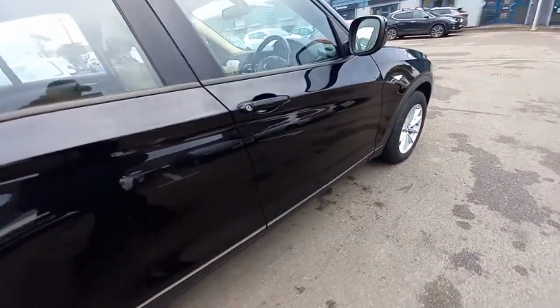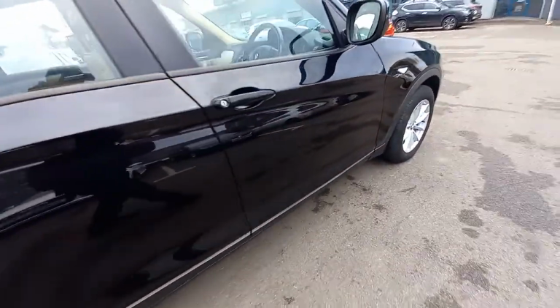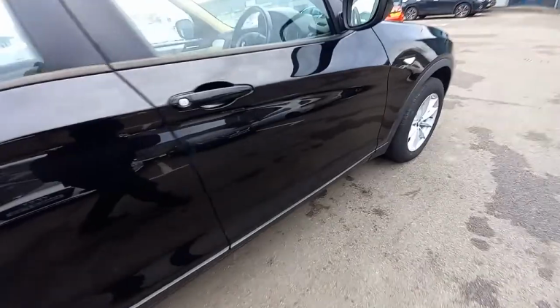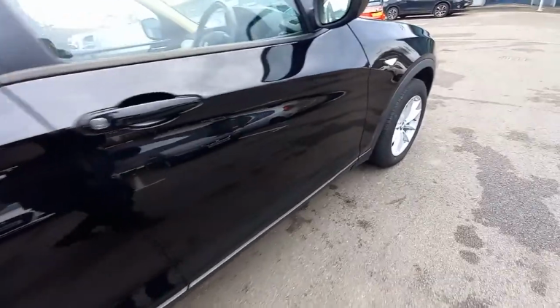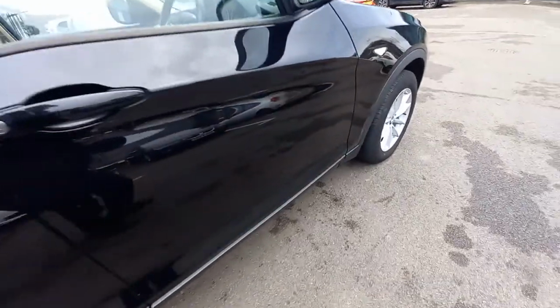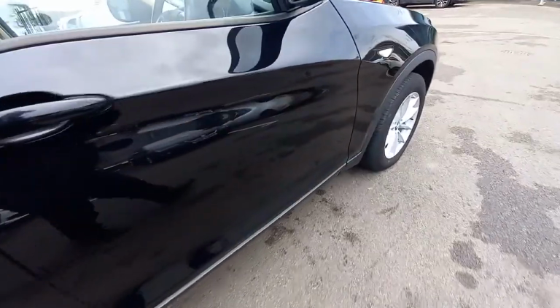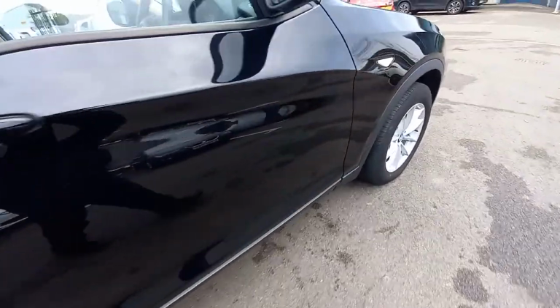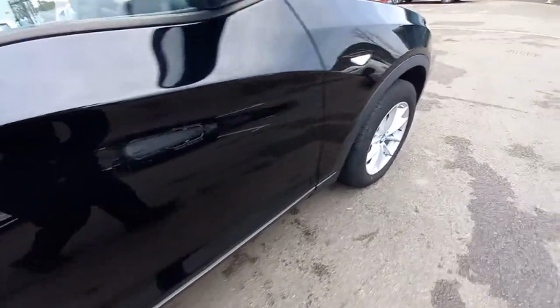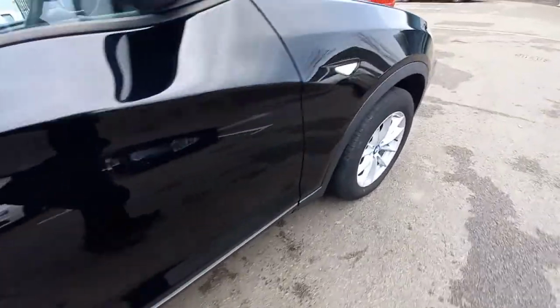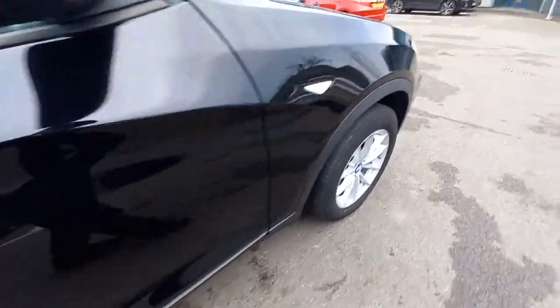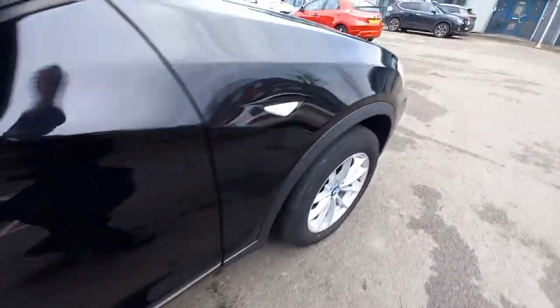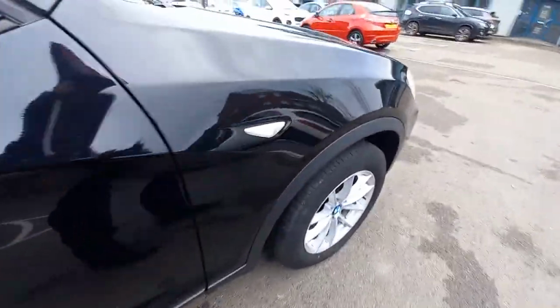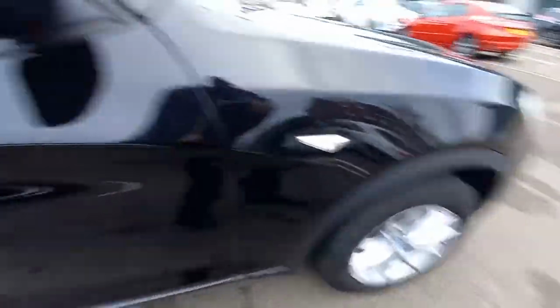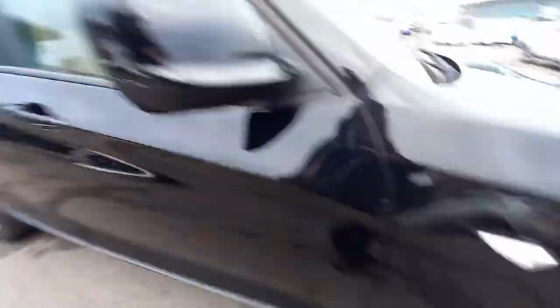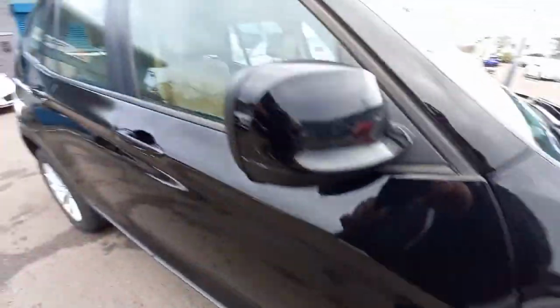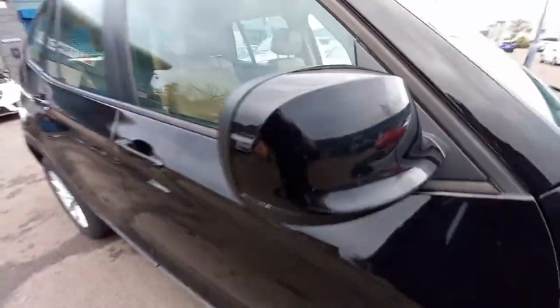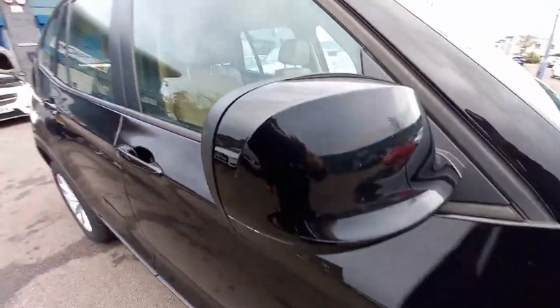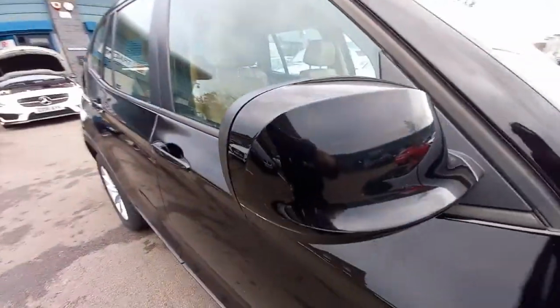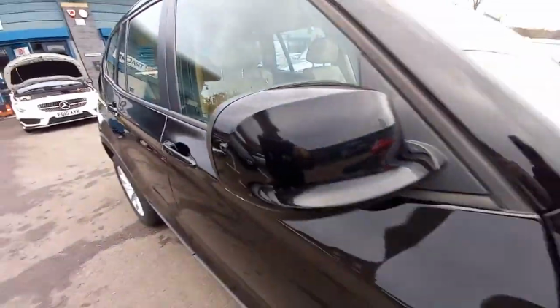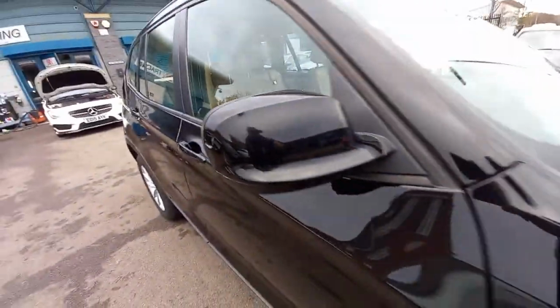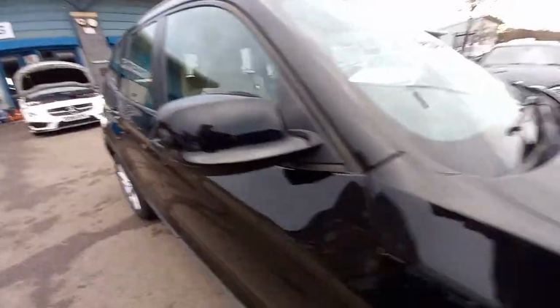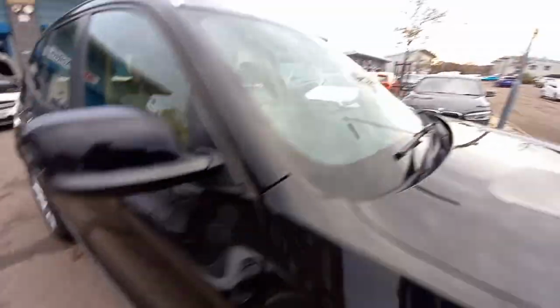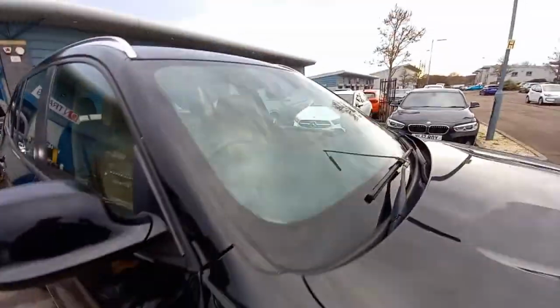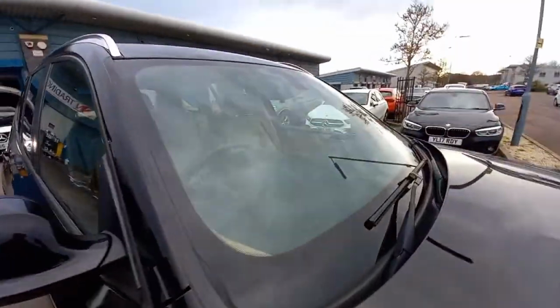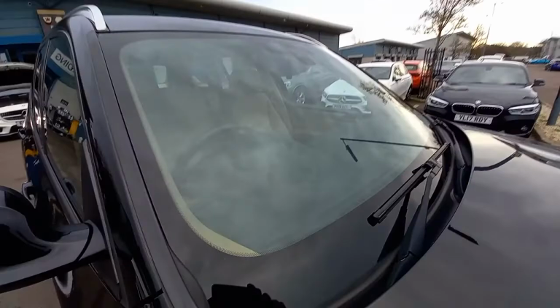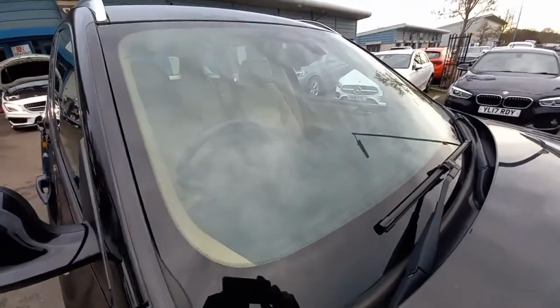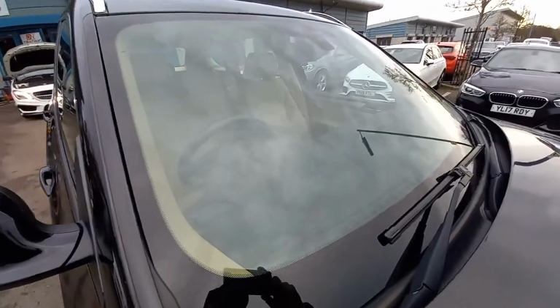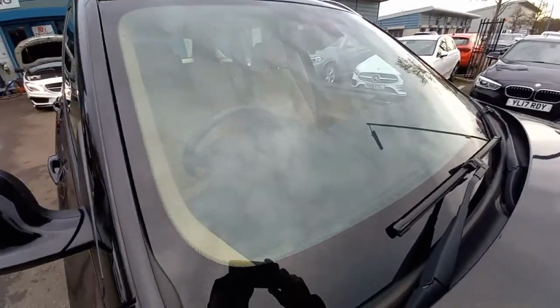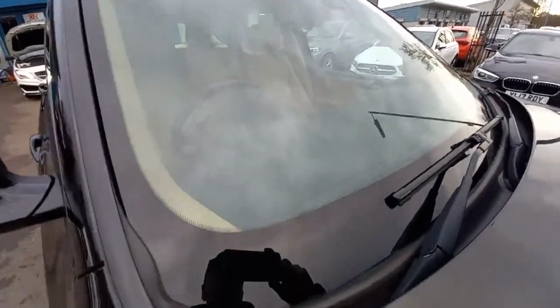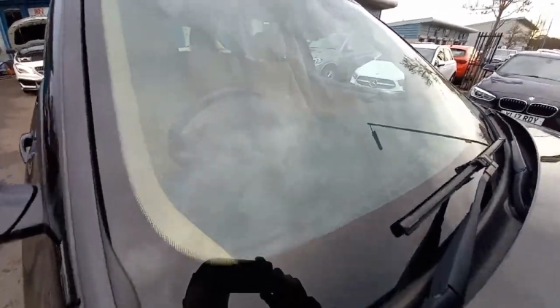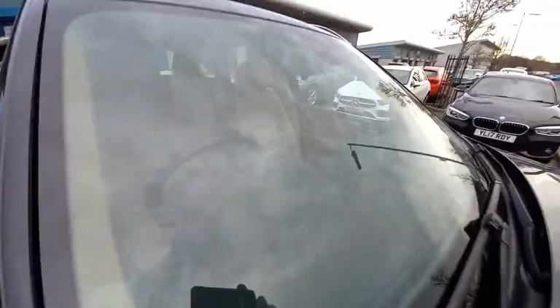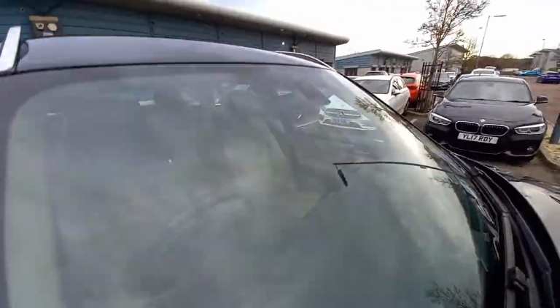This side is really good. There's nothing on this side. The back wing was really good. There are no chips or cracks in the windscreen at all.